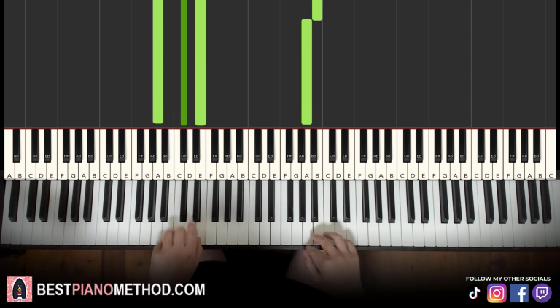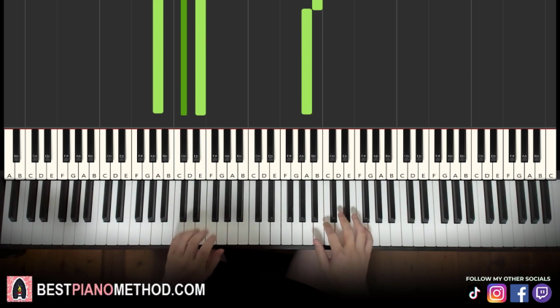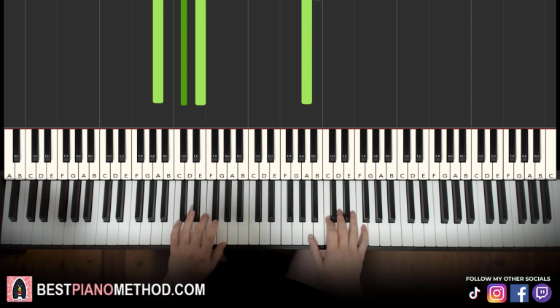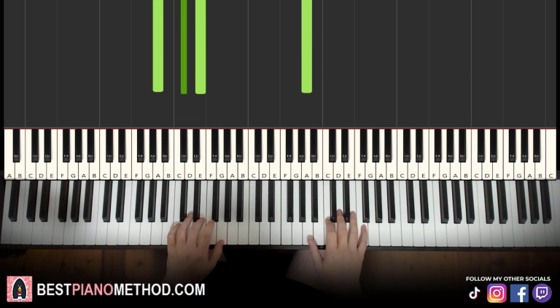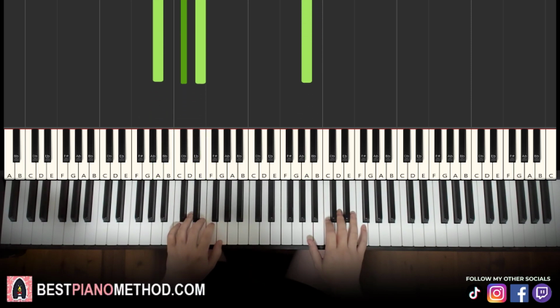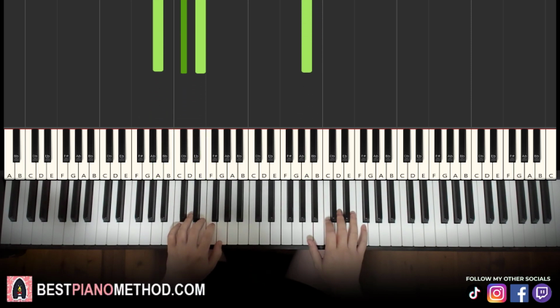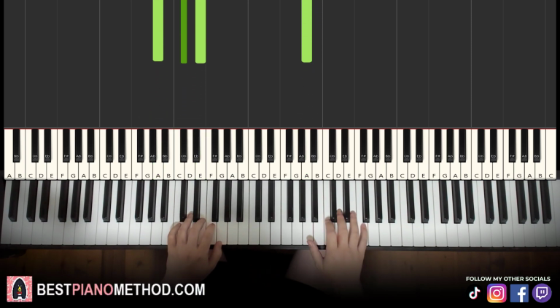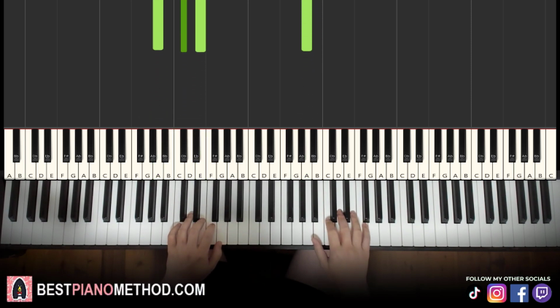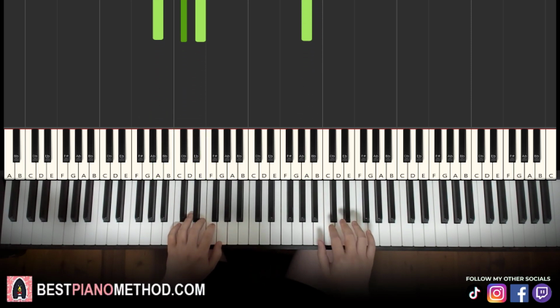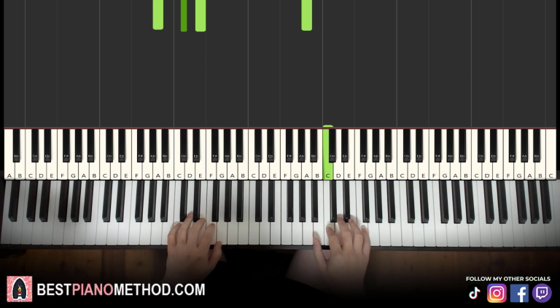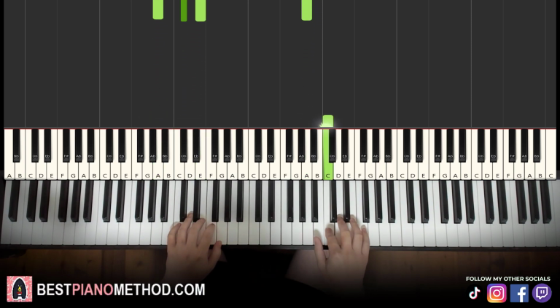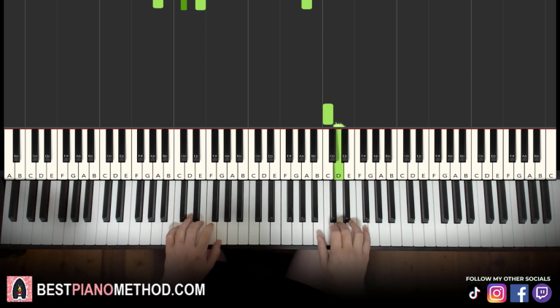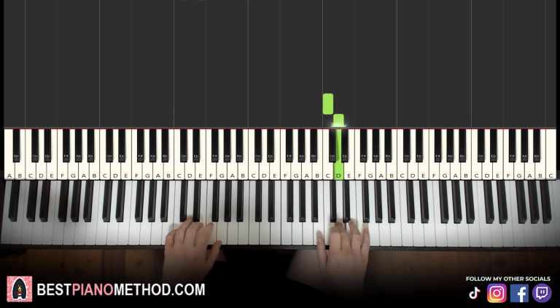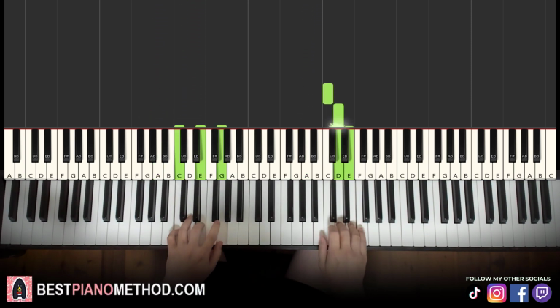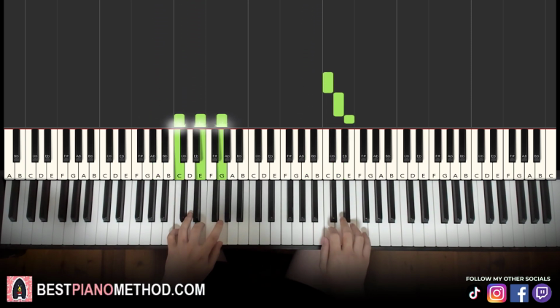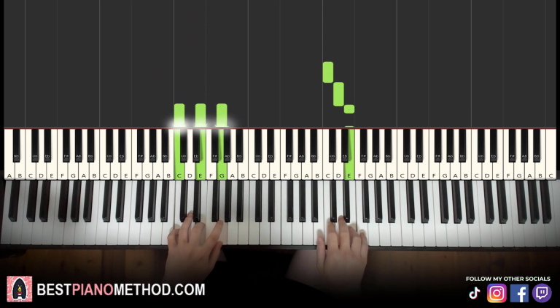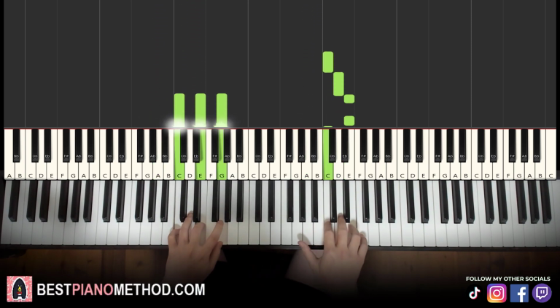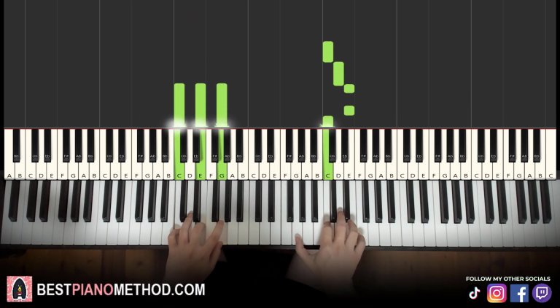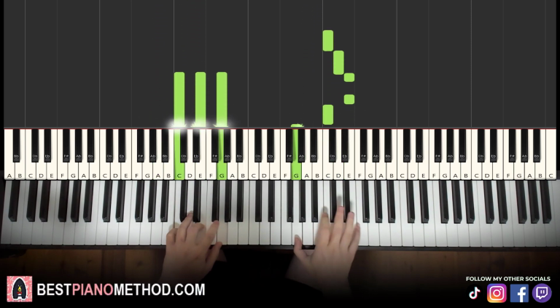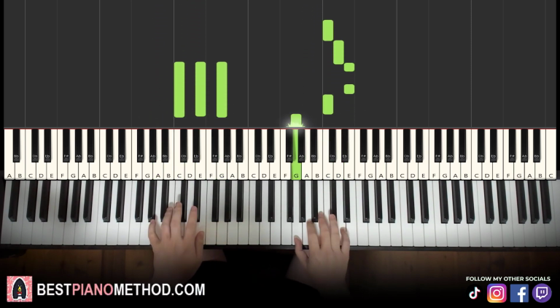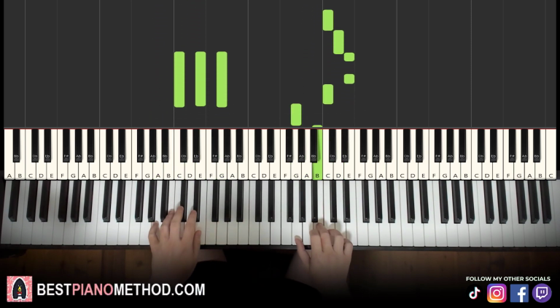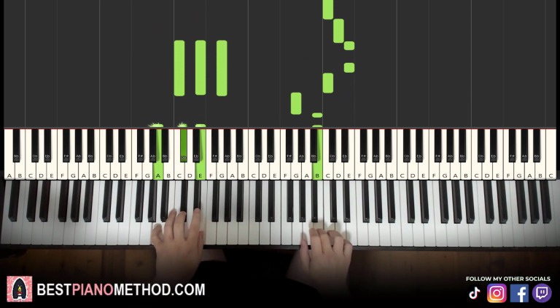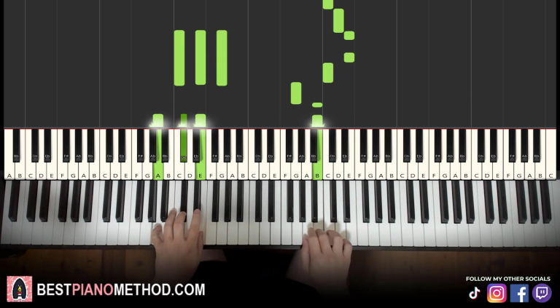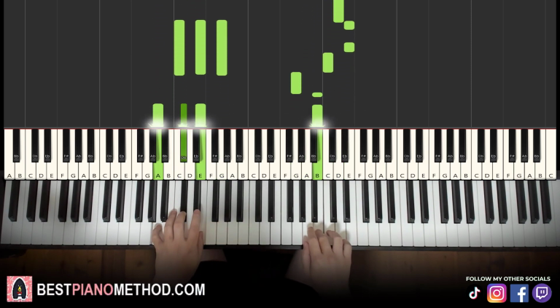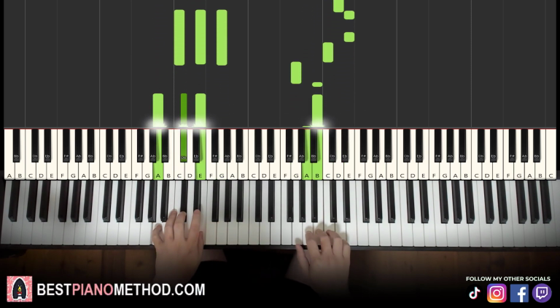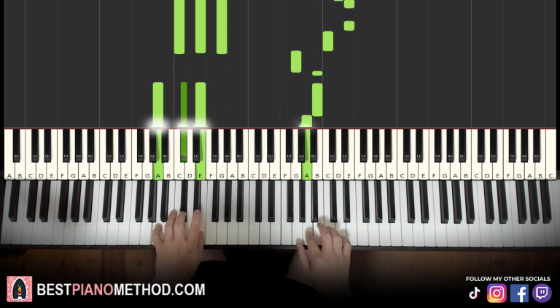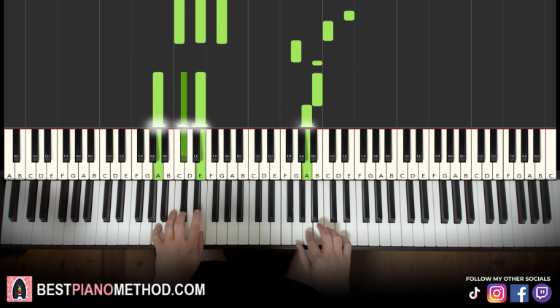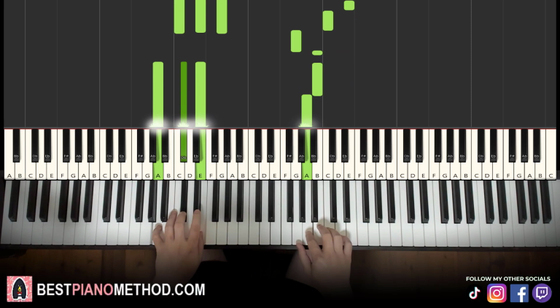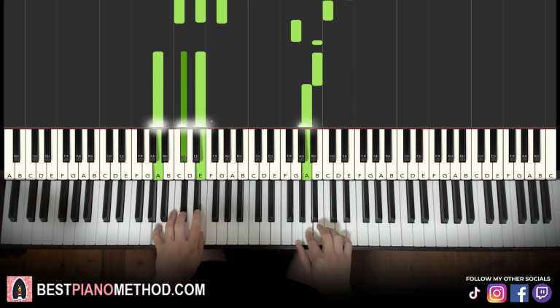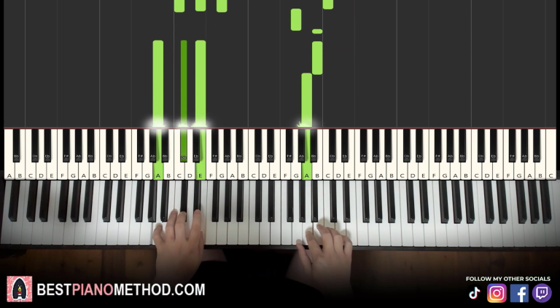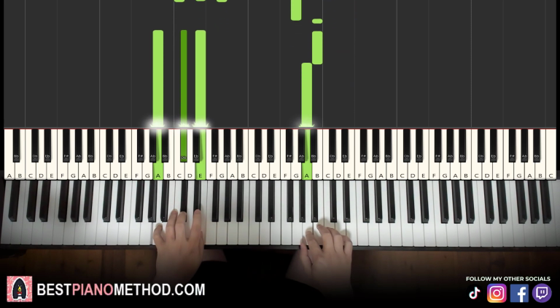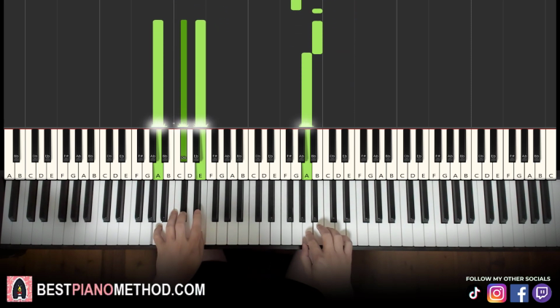Let's learn it once again, so it goes: get out, get out.